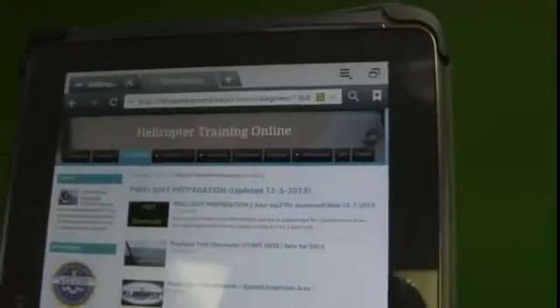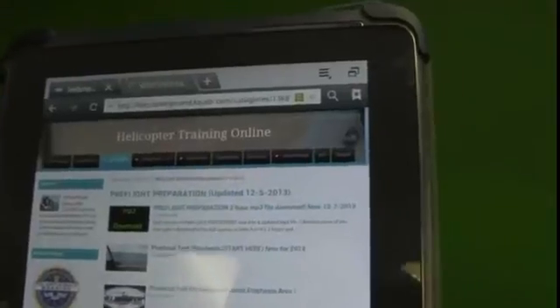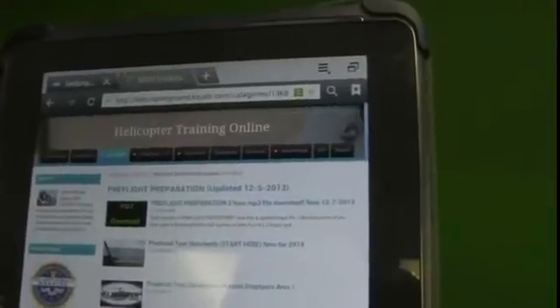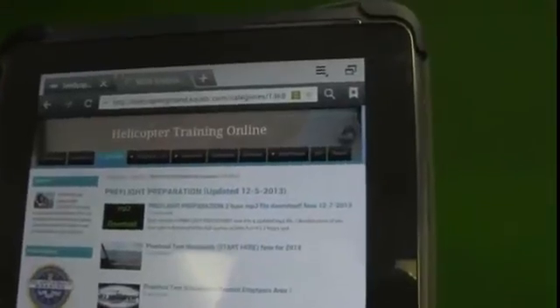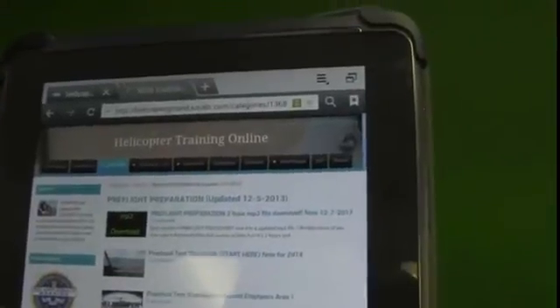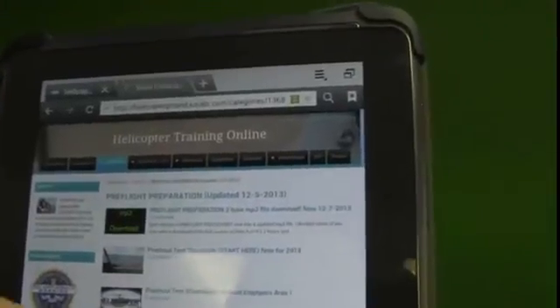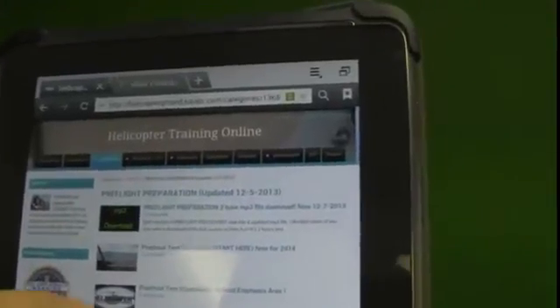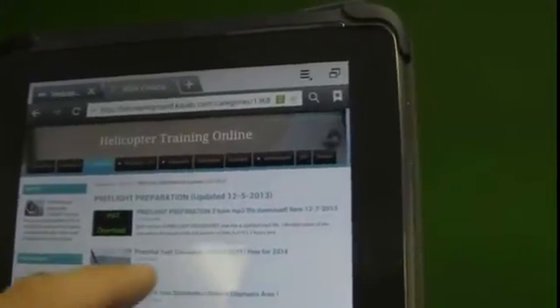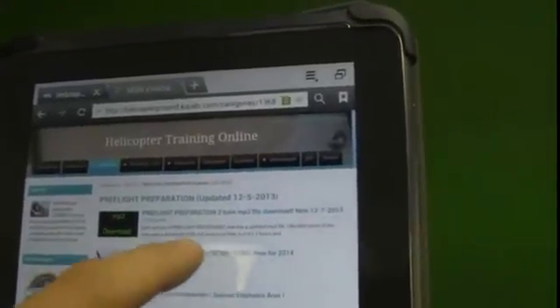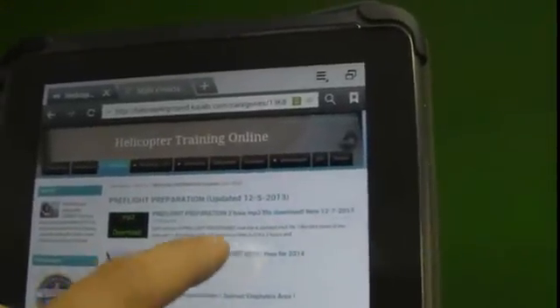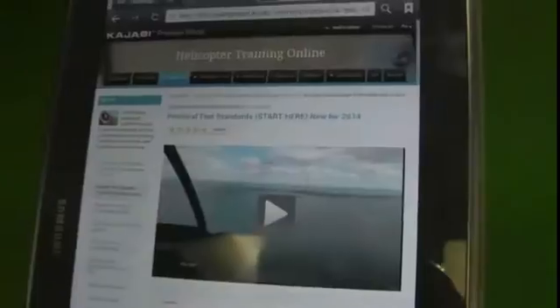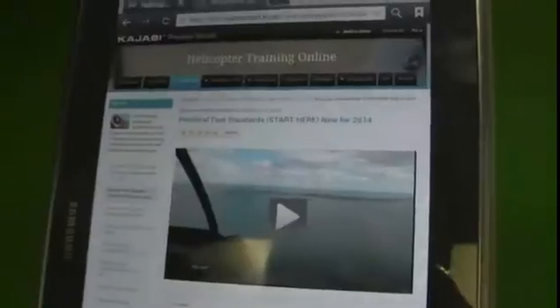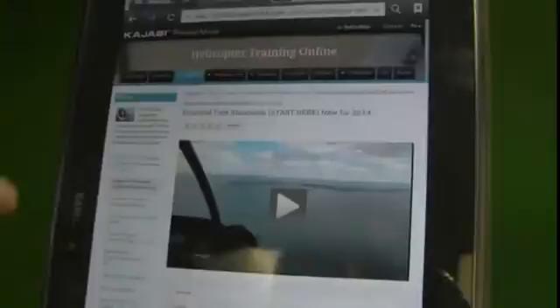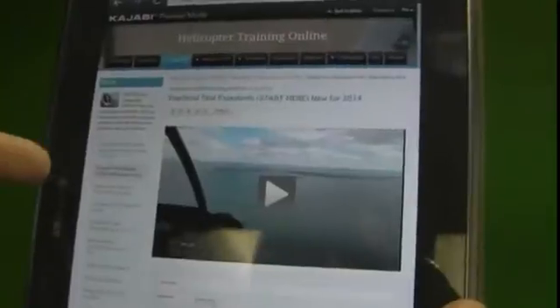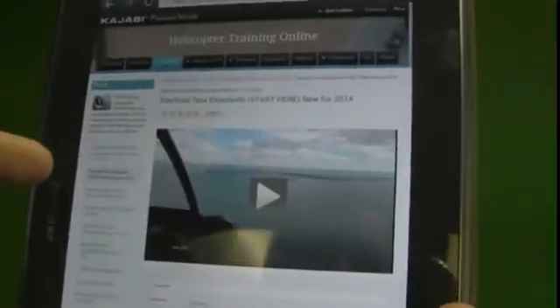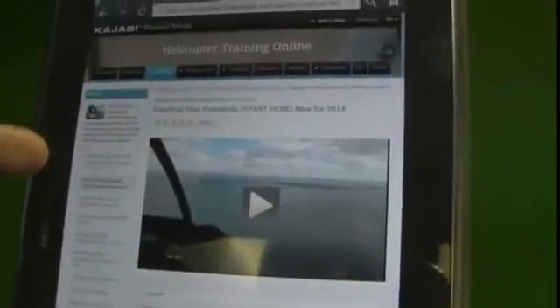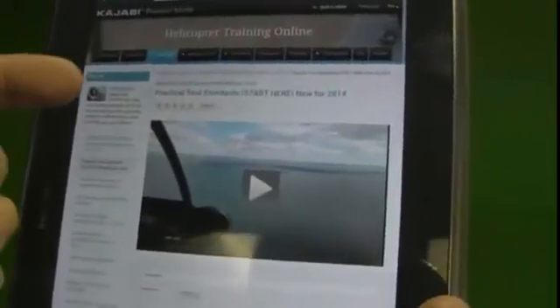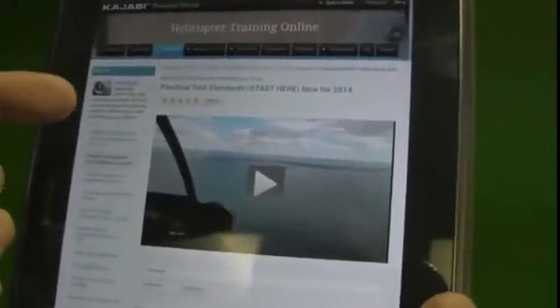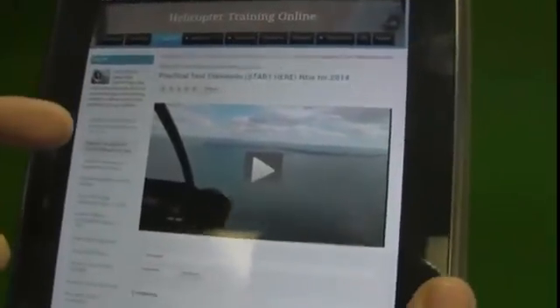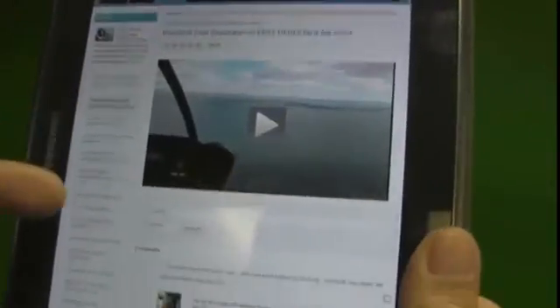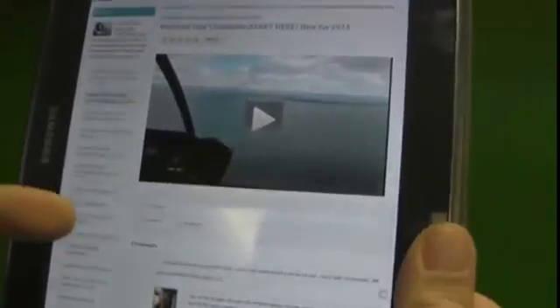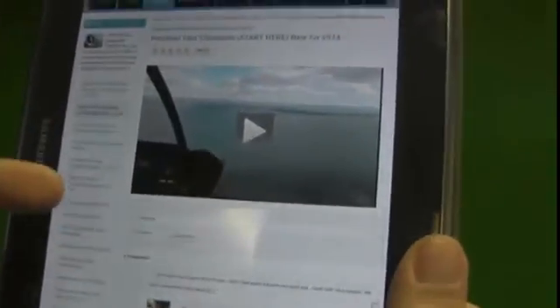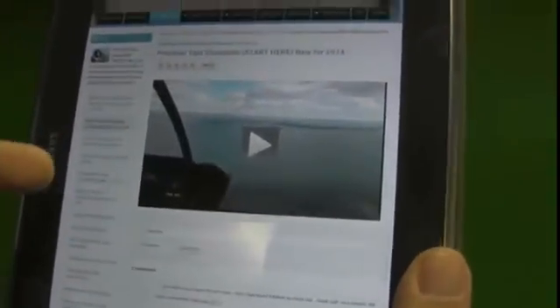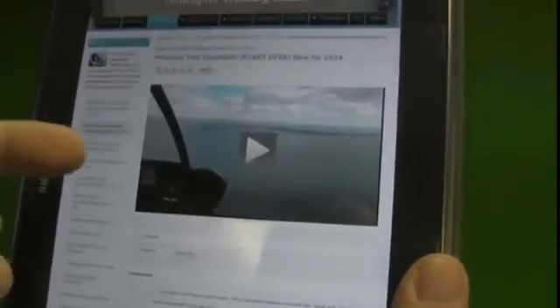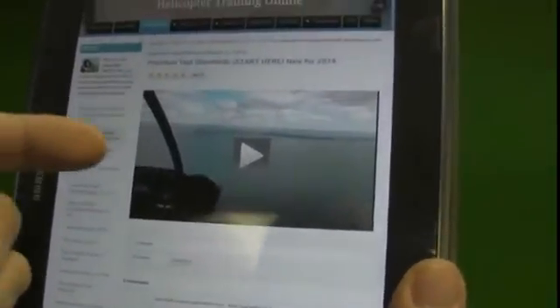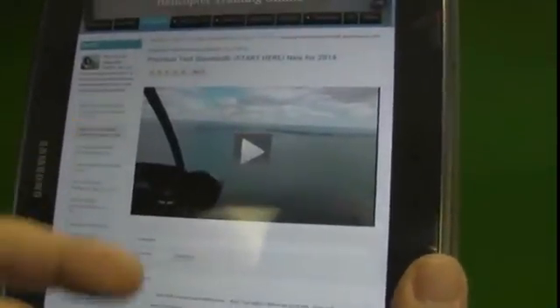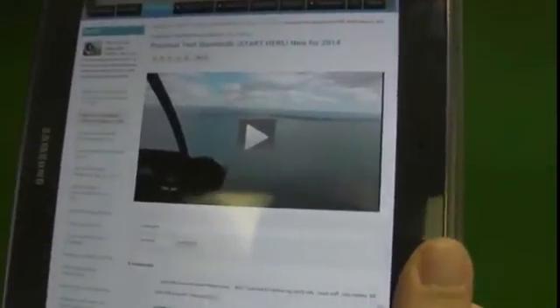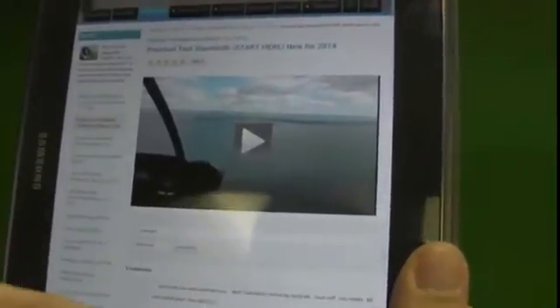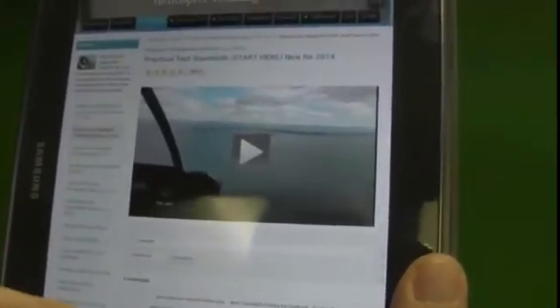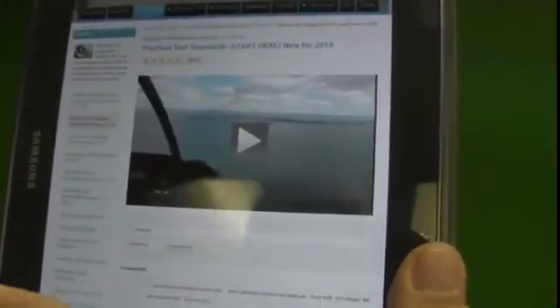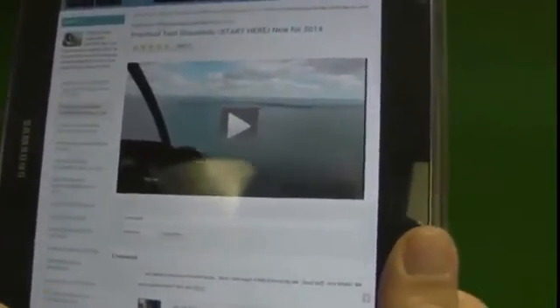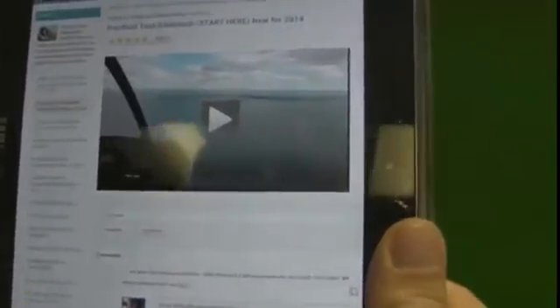After the intro video it says 'start here,' so it brings up that section, has a video, and has an MP3 download below the video.